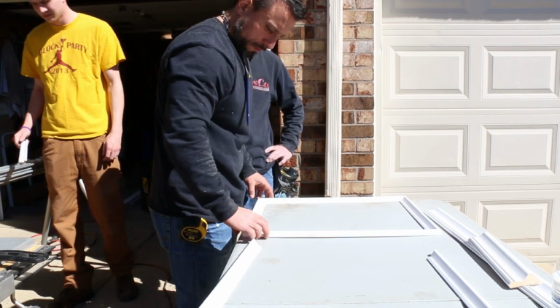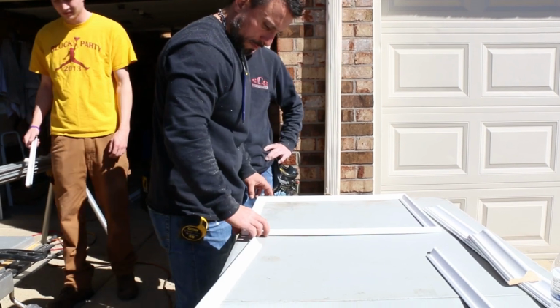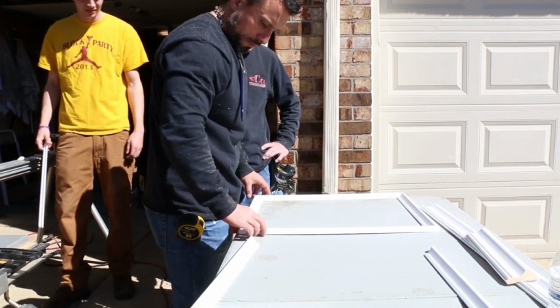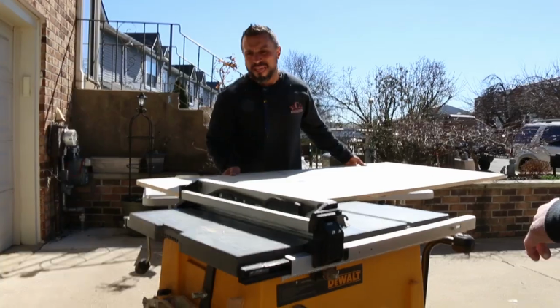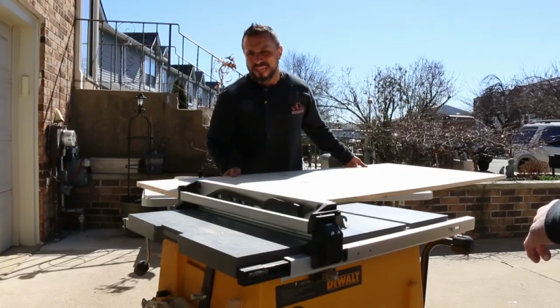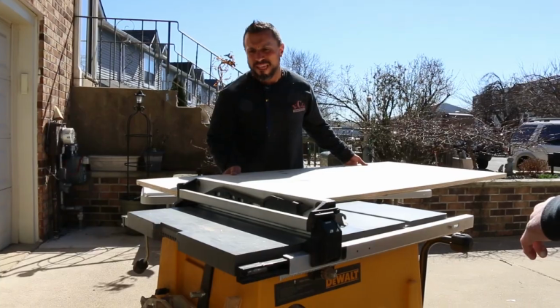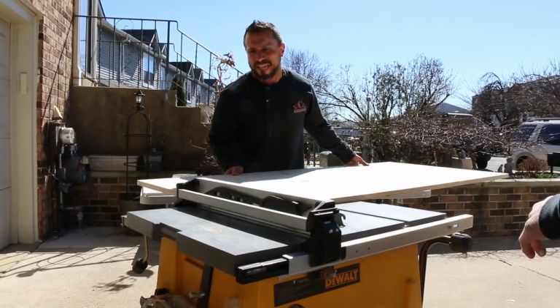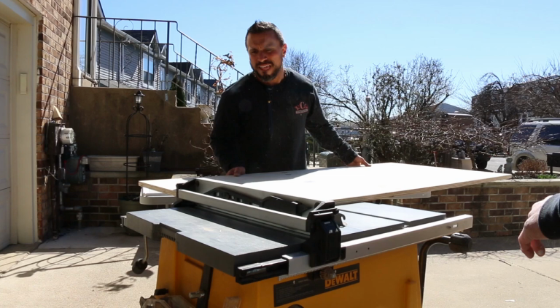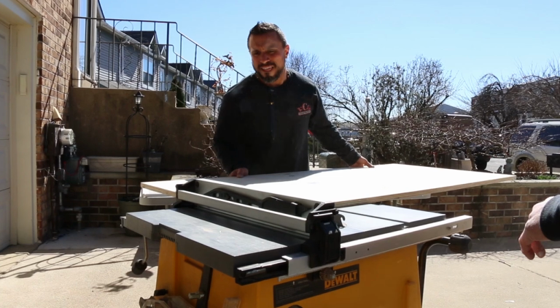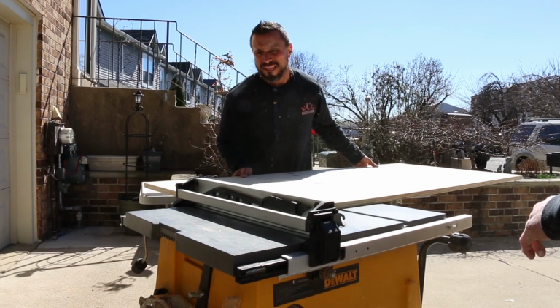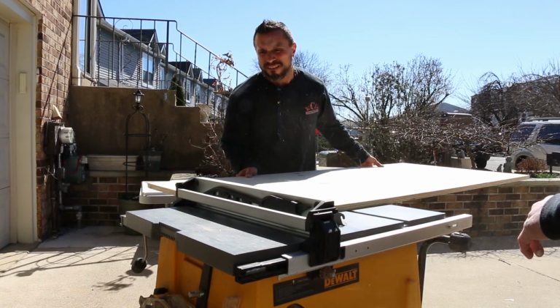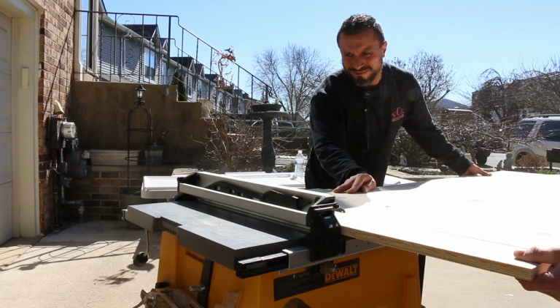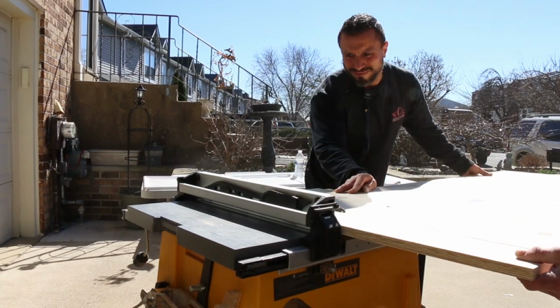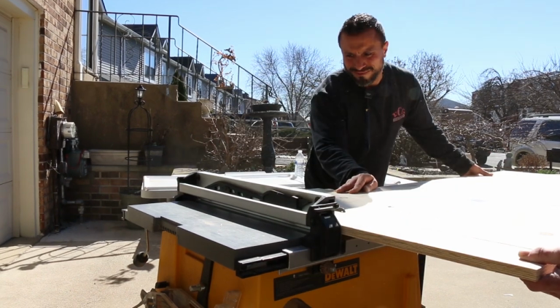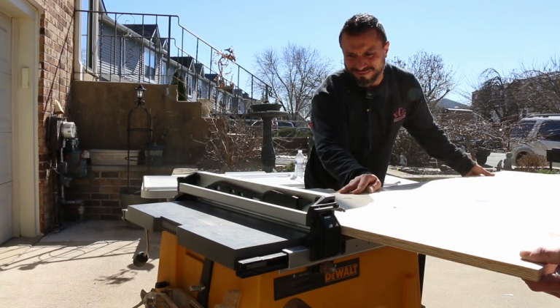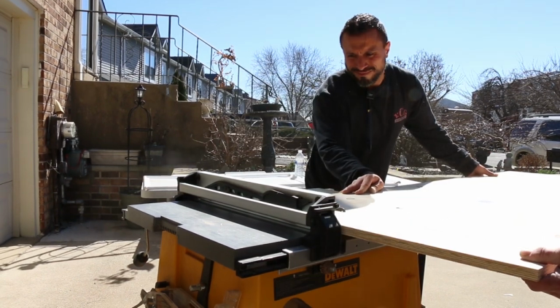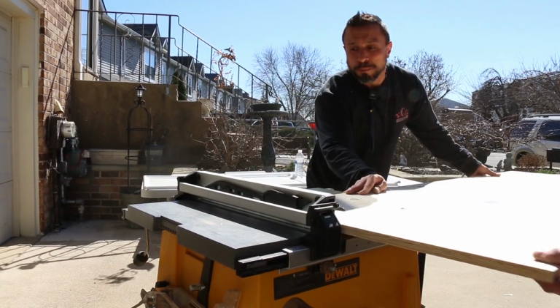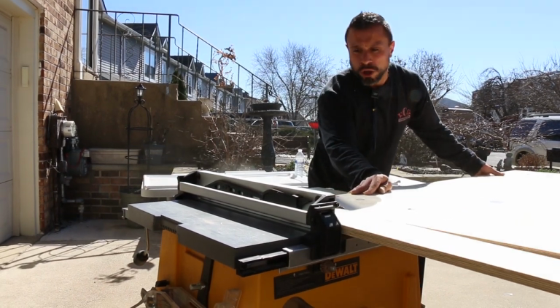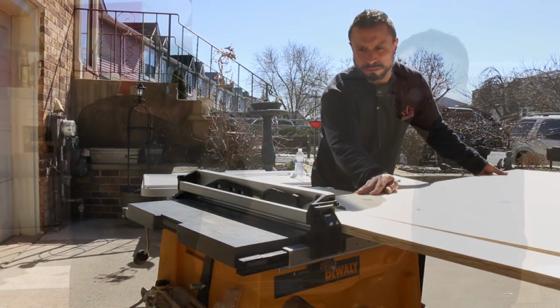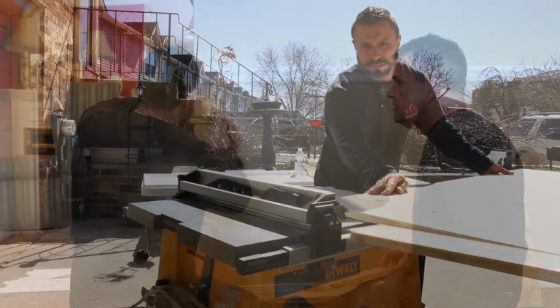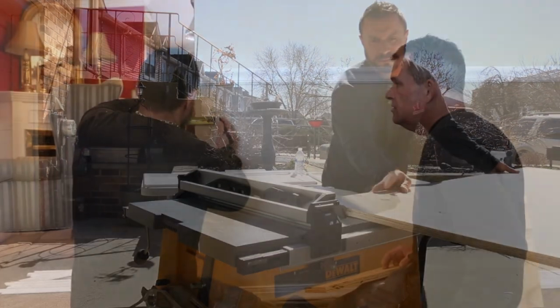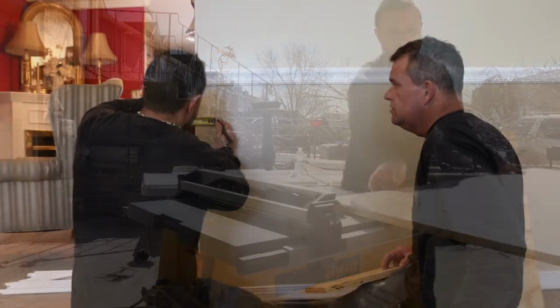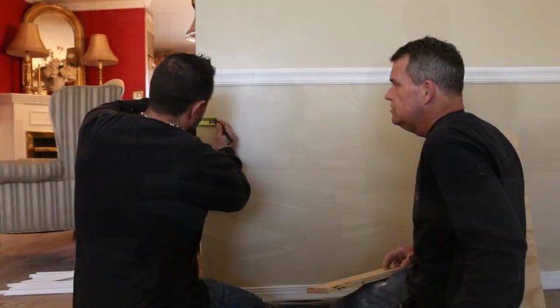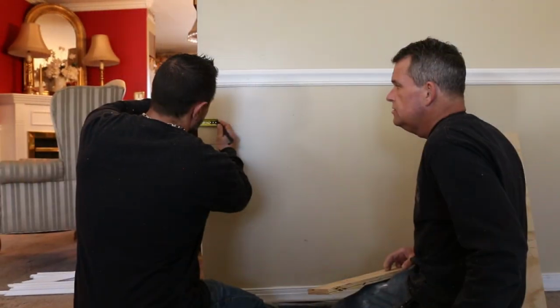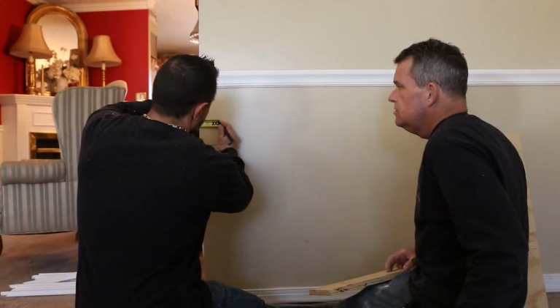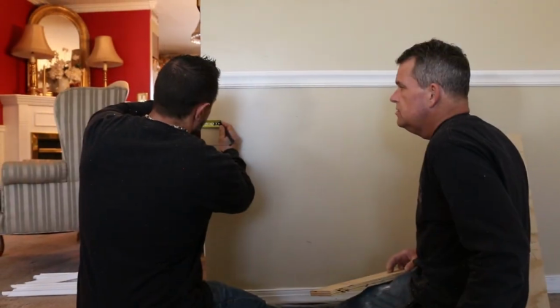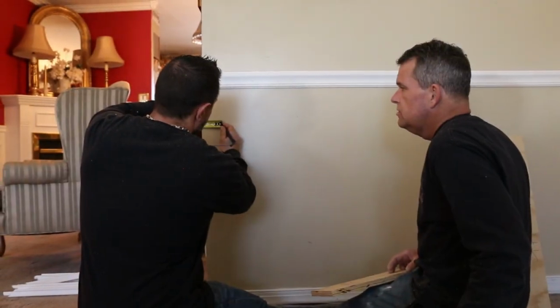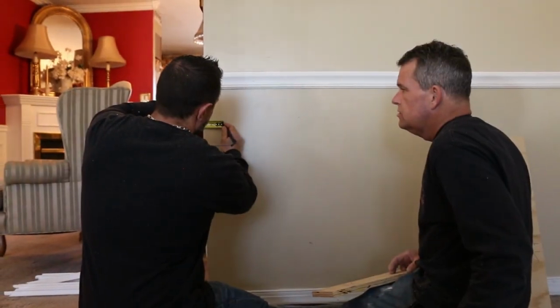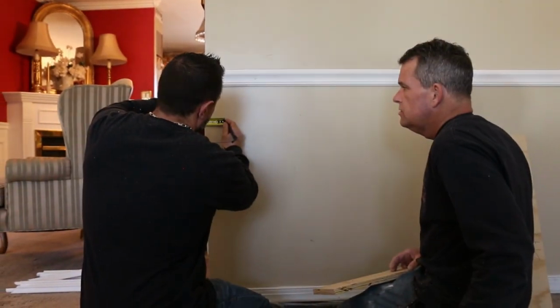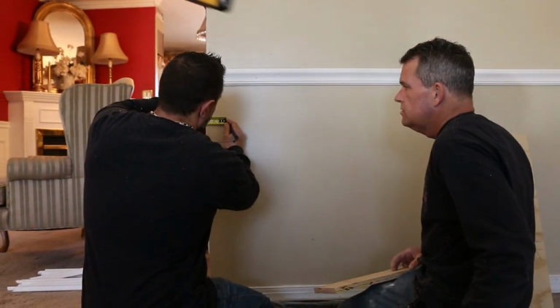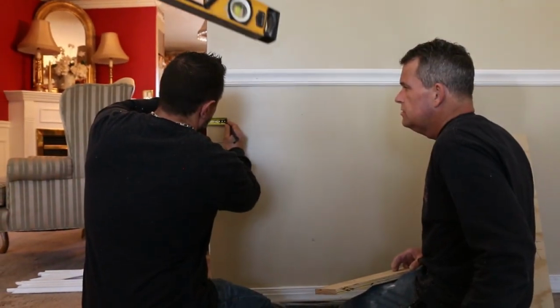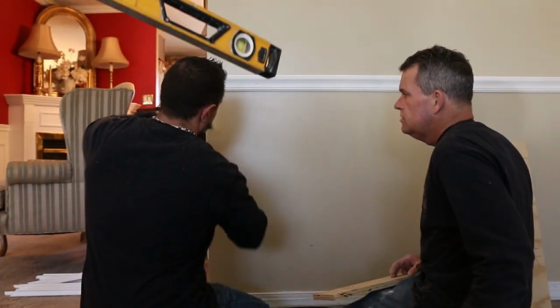Here's a pro tip. Cut spacing blocks out of plywood. This way, measurements between shadow boxes and chair rail become consistent time and time again.